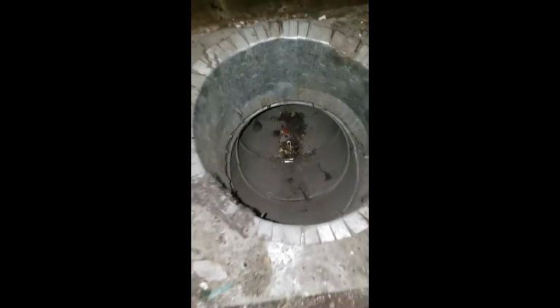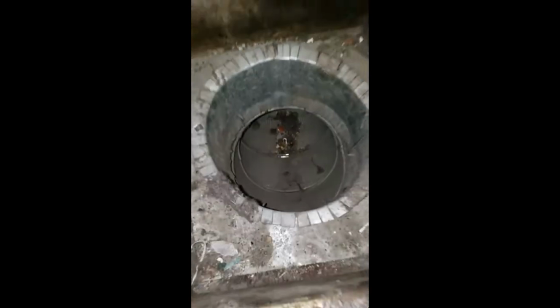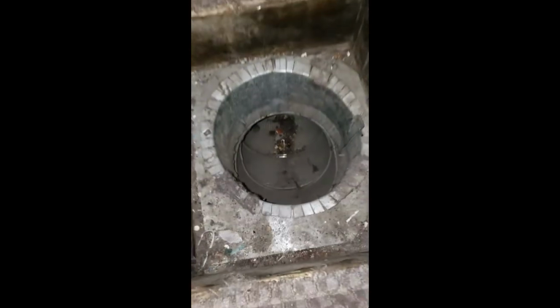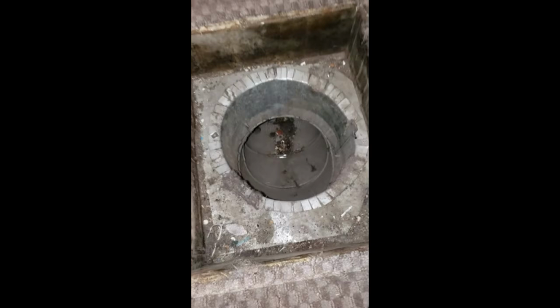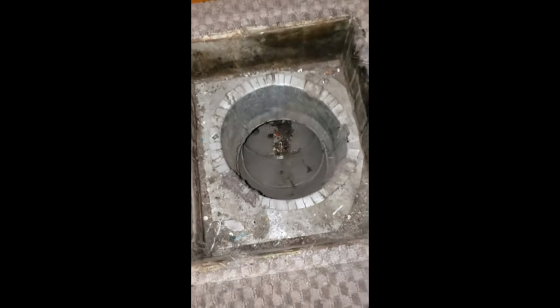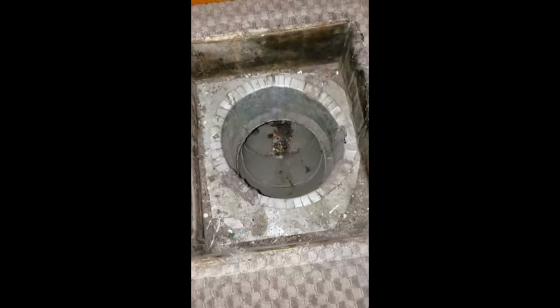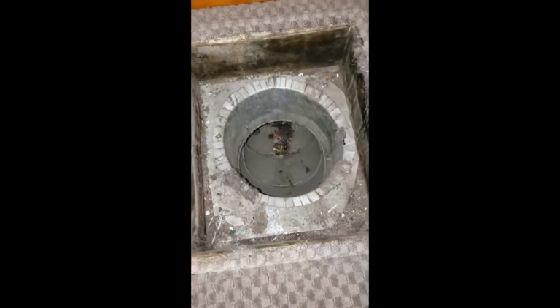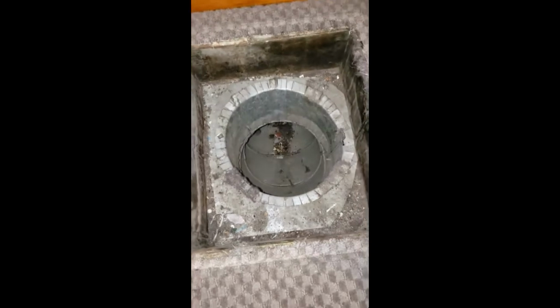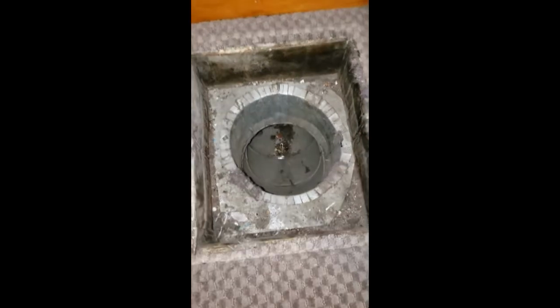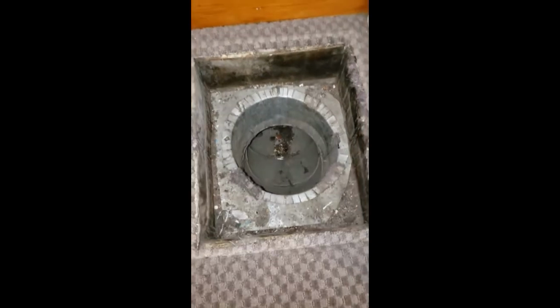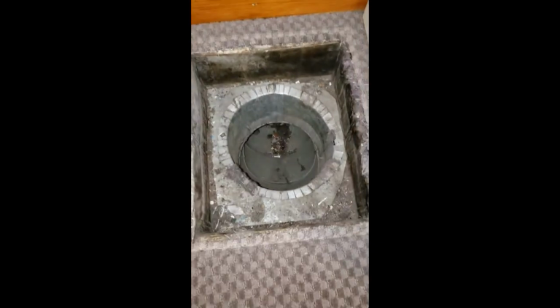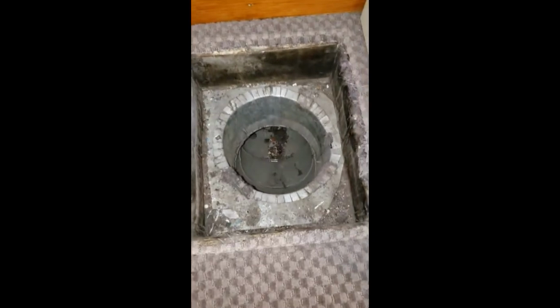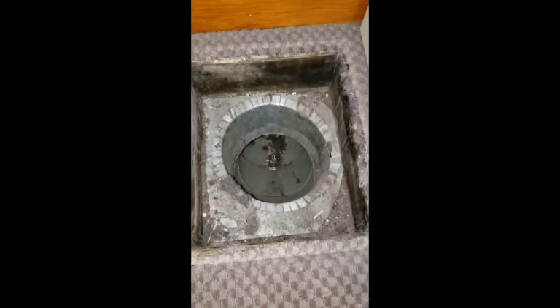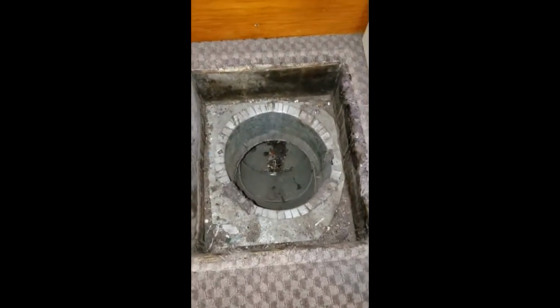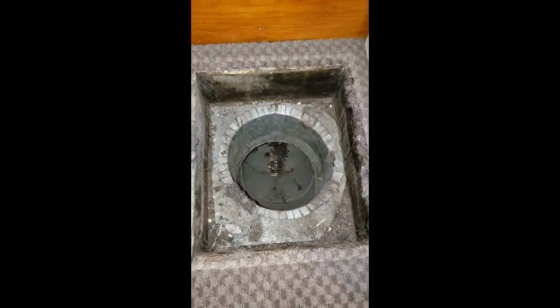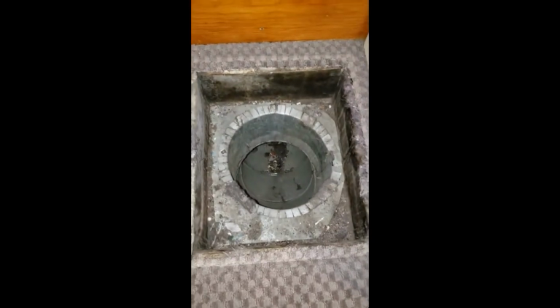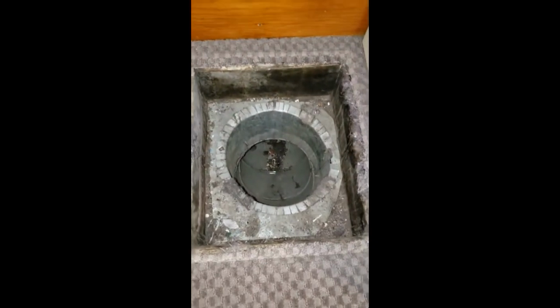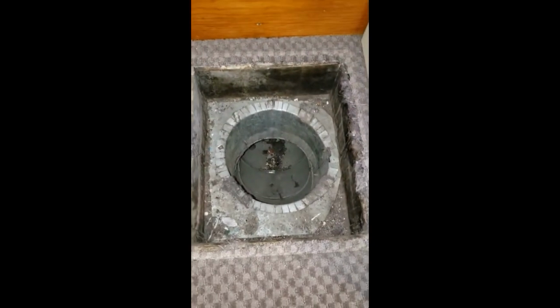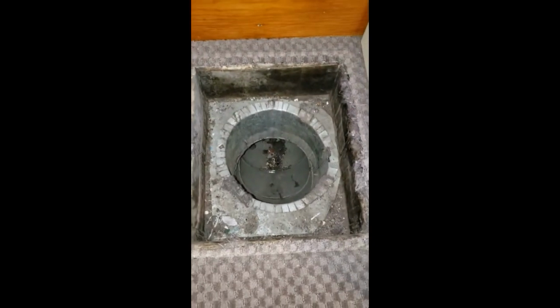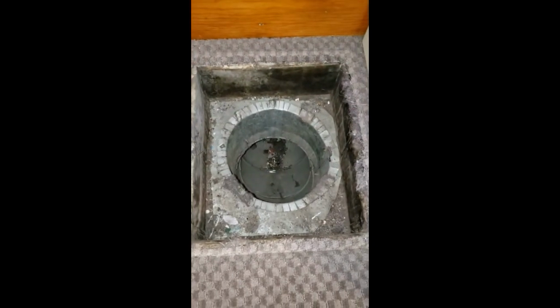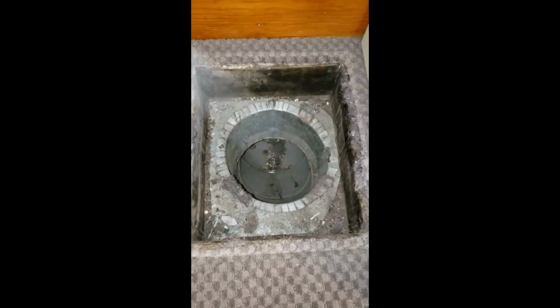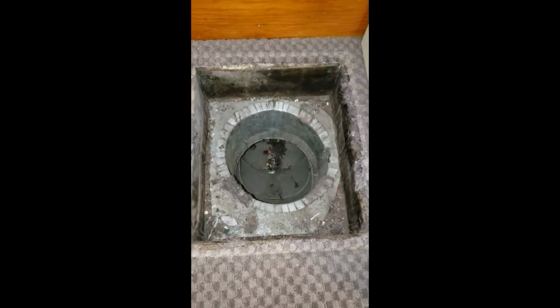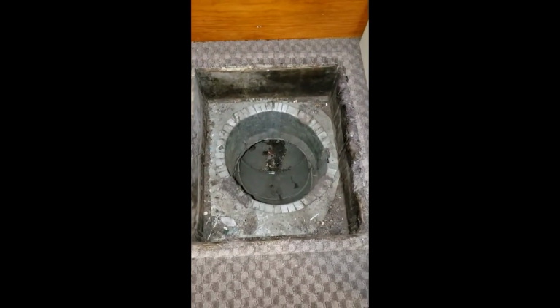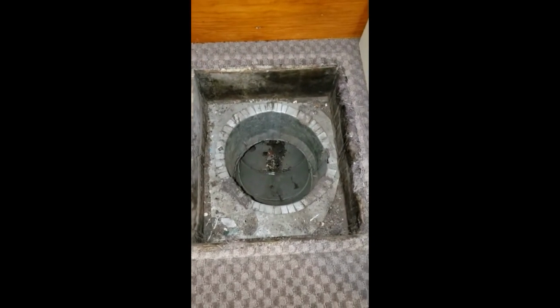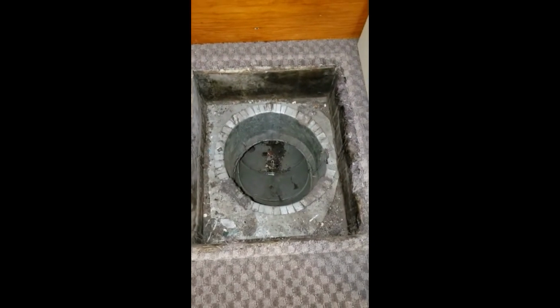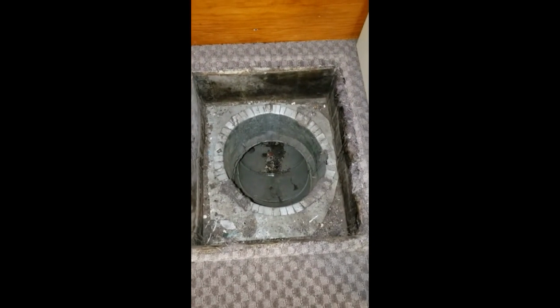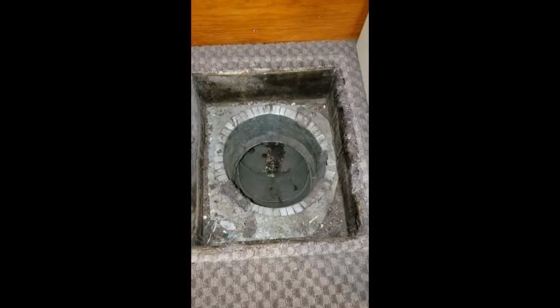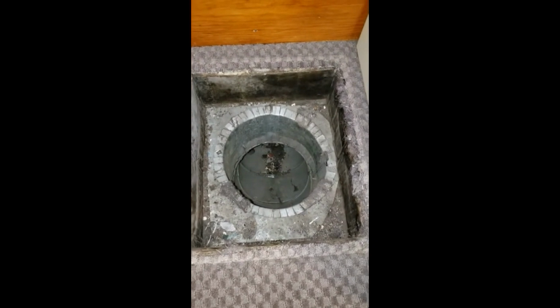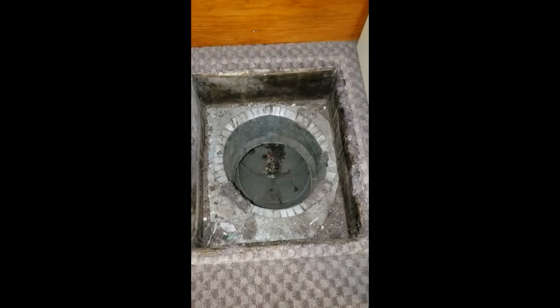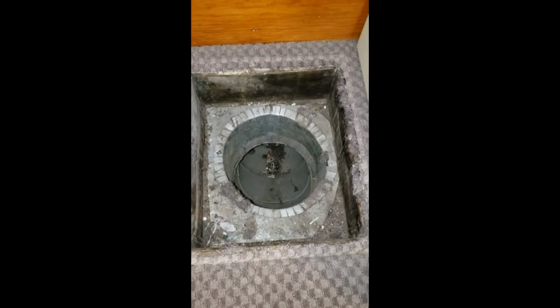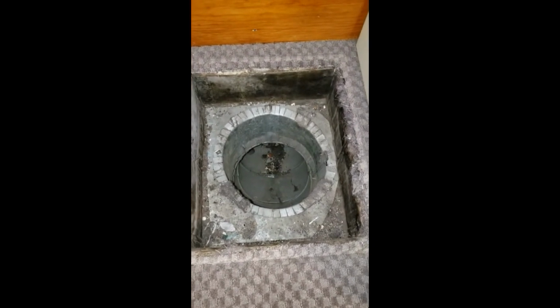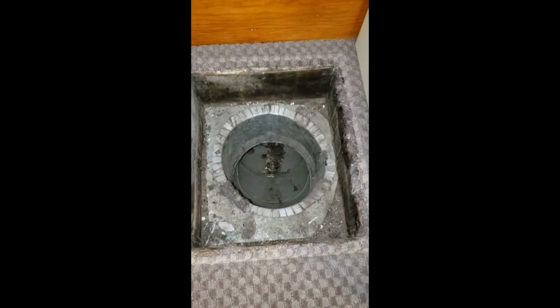Anyhow, this is Brandon with Planet Duct Air Duct Cleaning. Y'all have a great day, and if we can serve you, please let us know. Thanks.